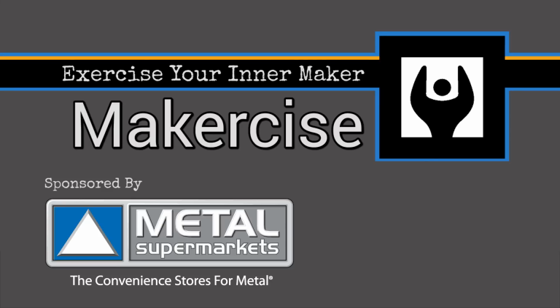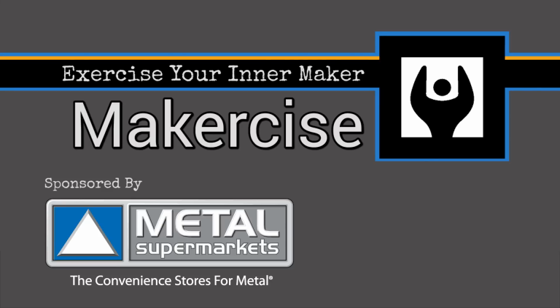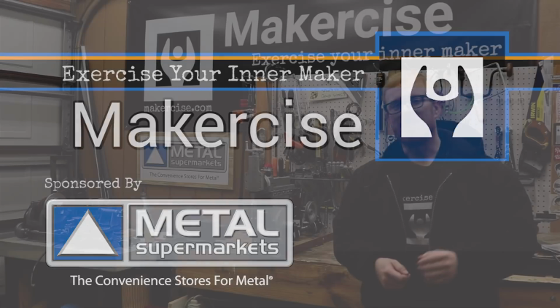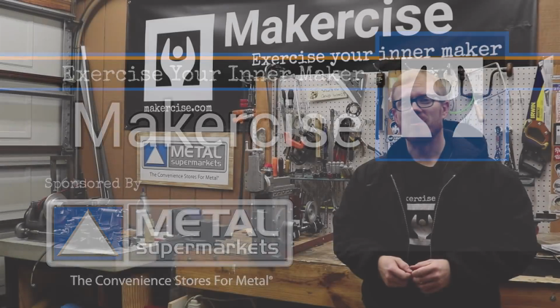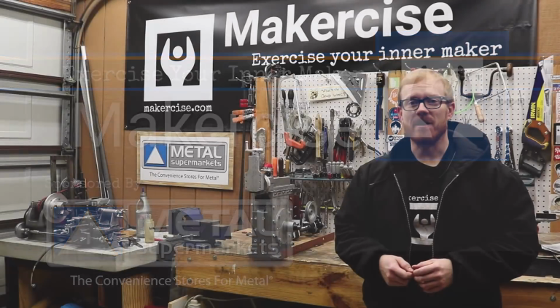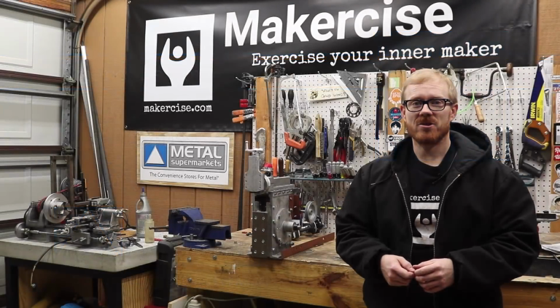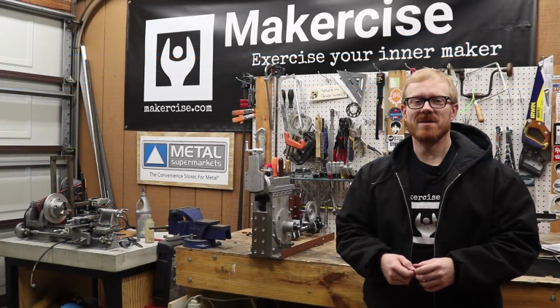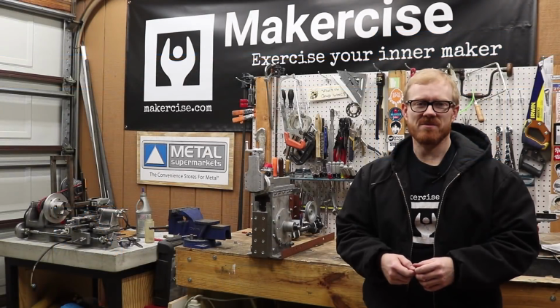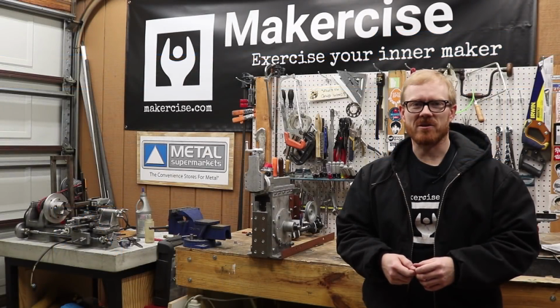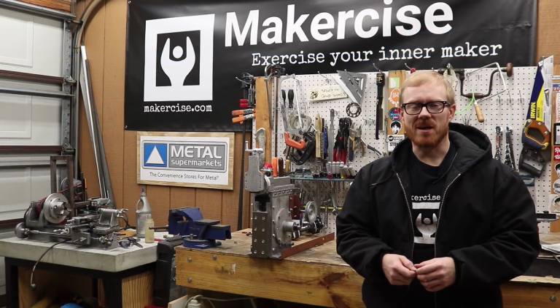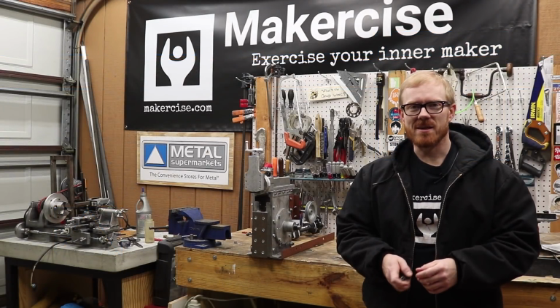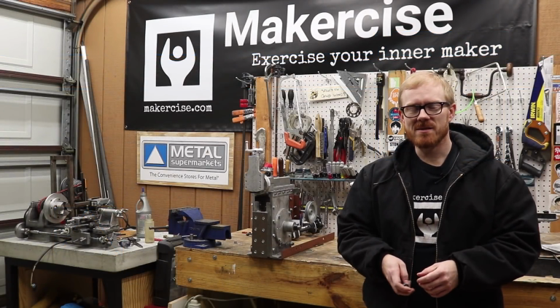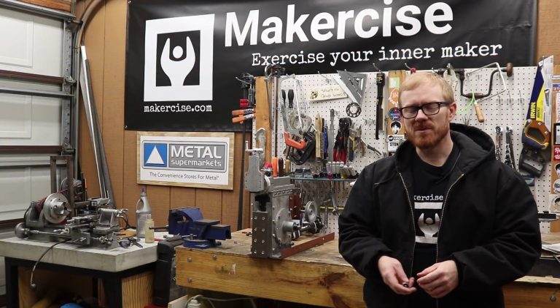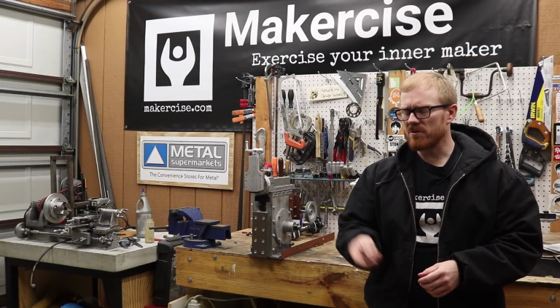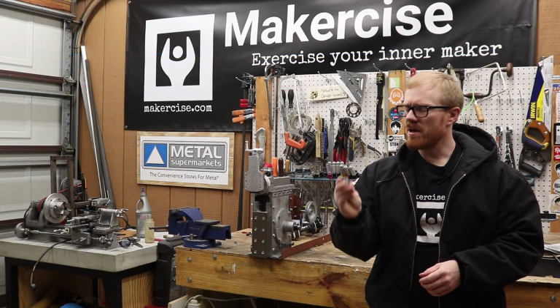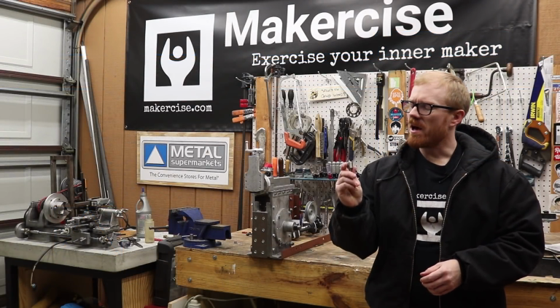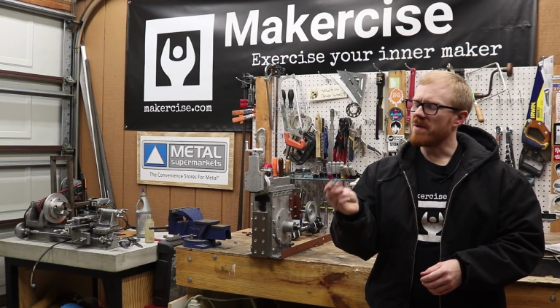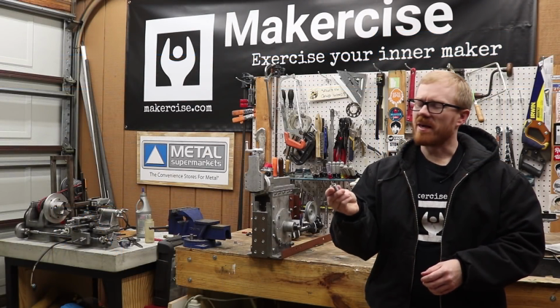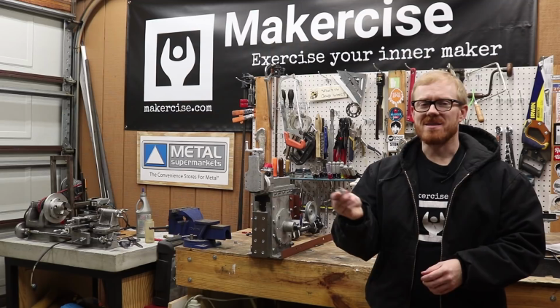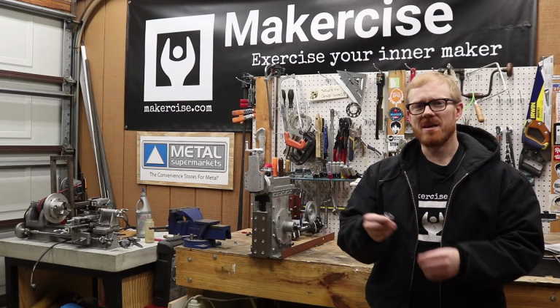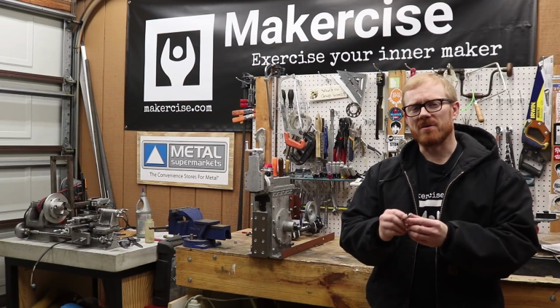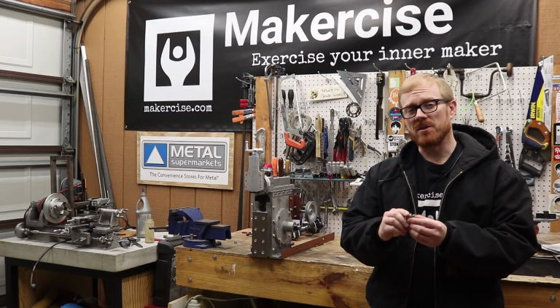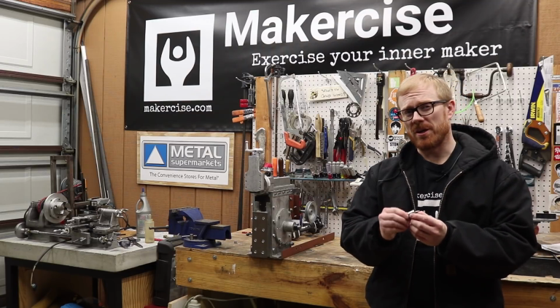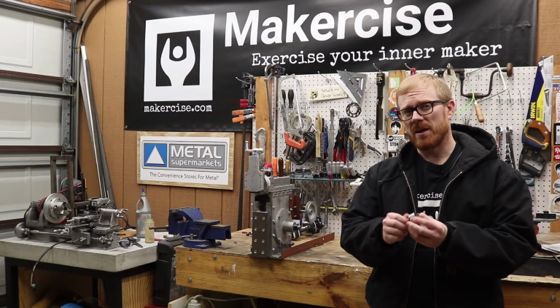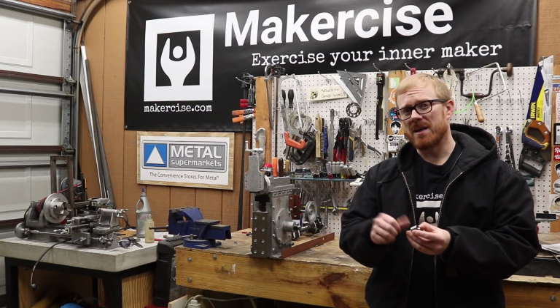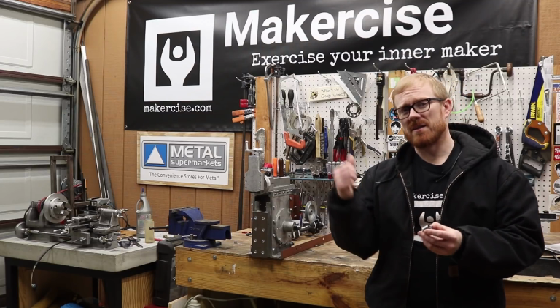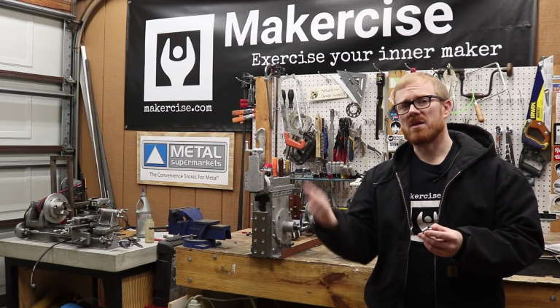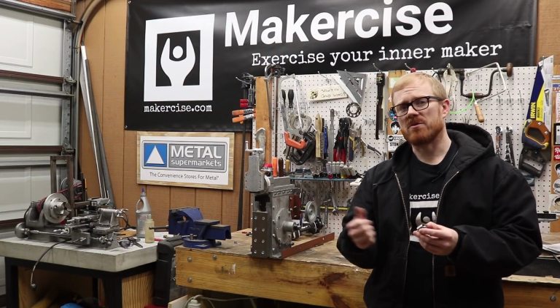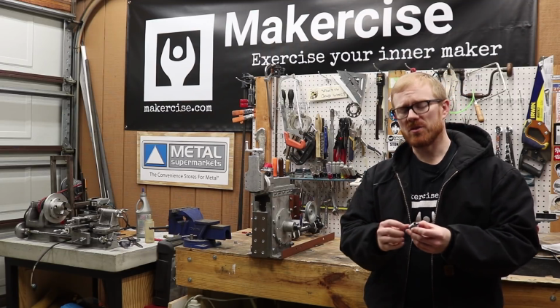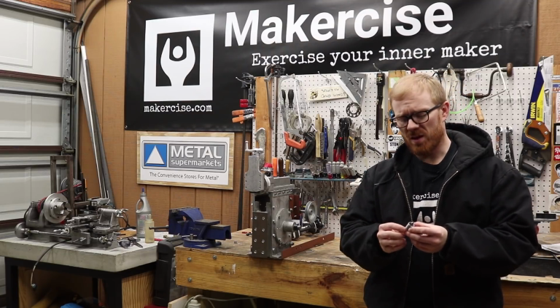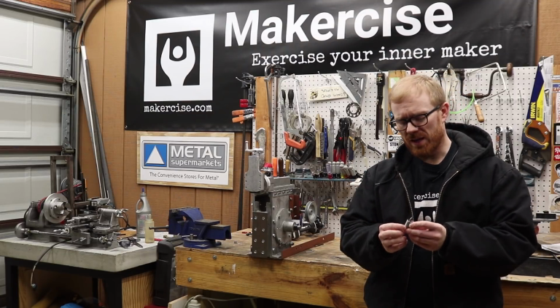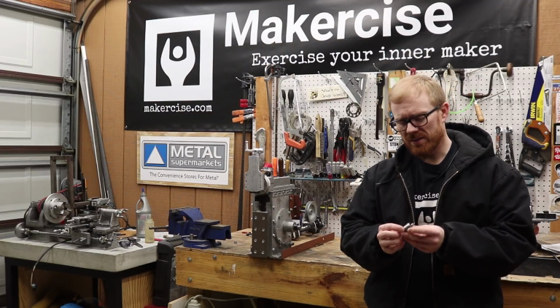Hi, I'm Chris Landerson. This is MakerSize. In this episode, I make a centering jig as an accessory to my lathe.